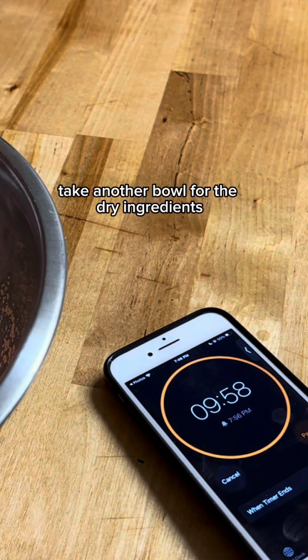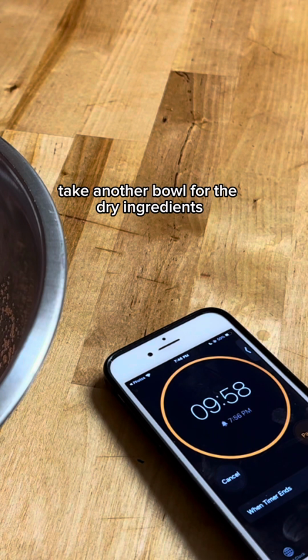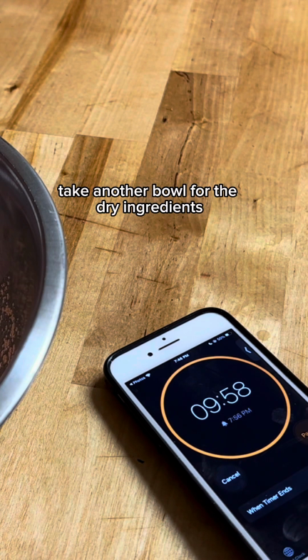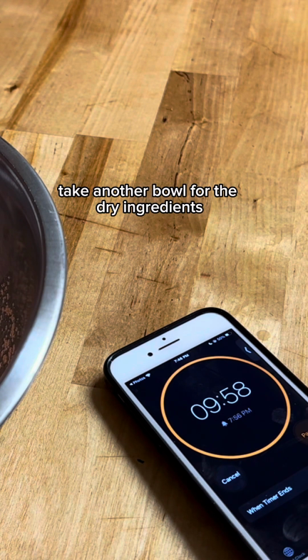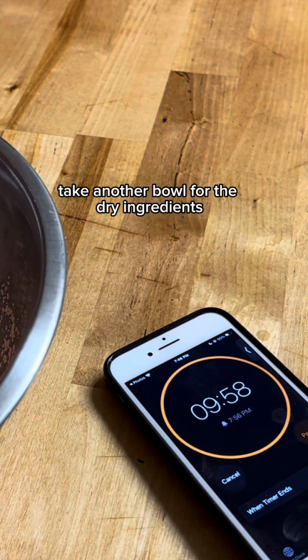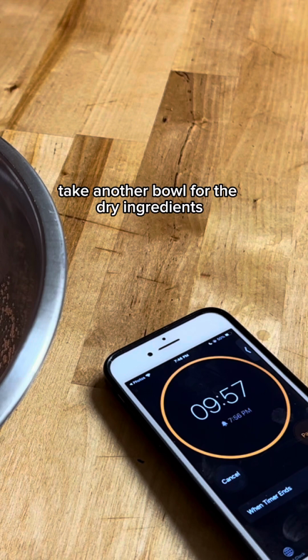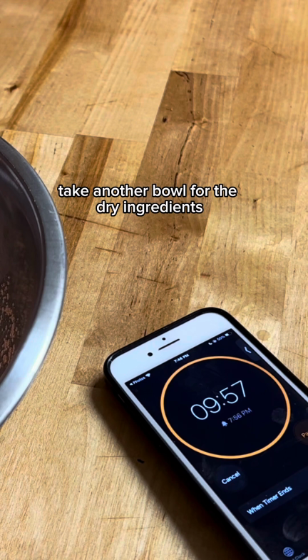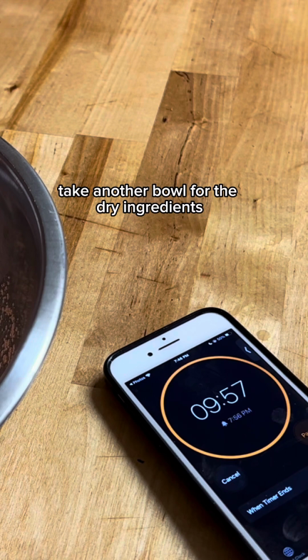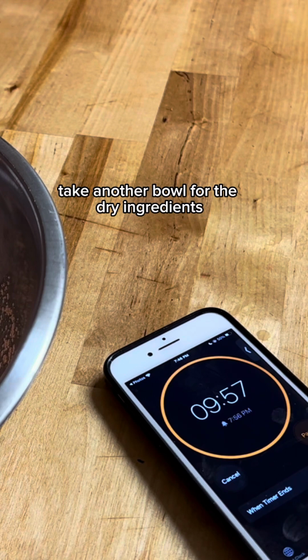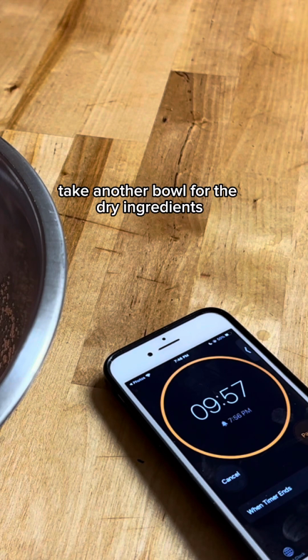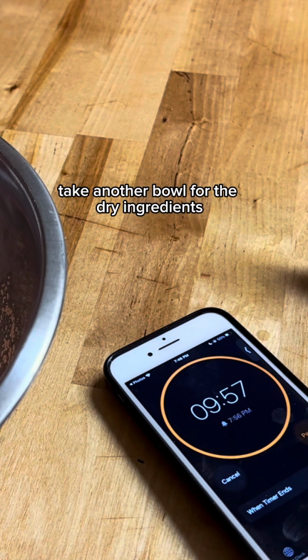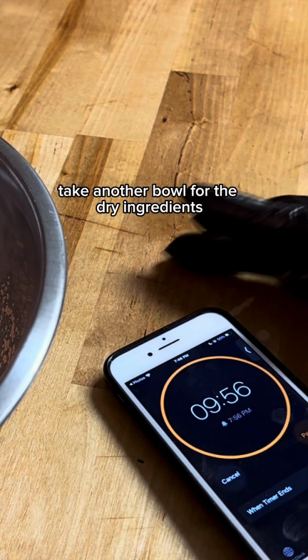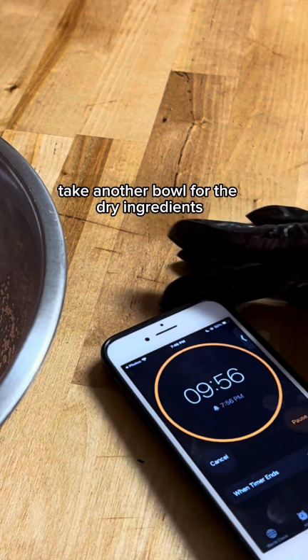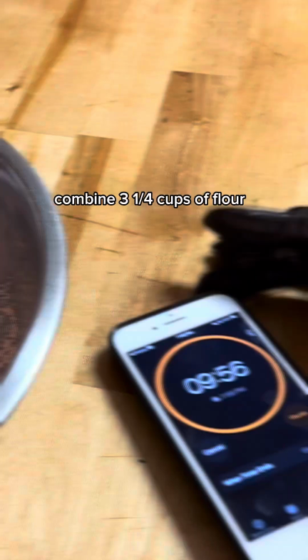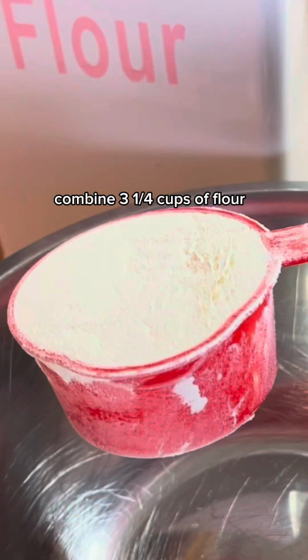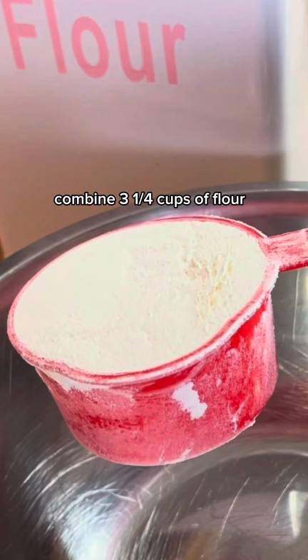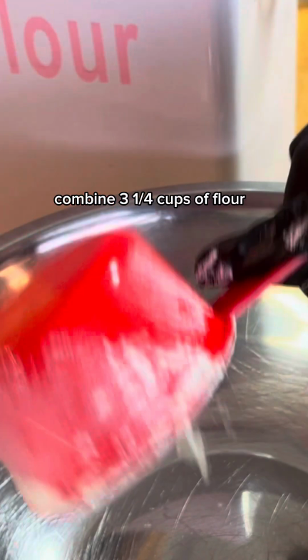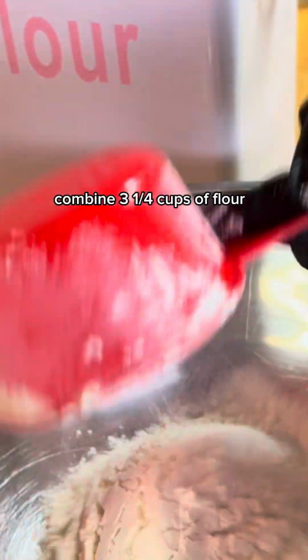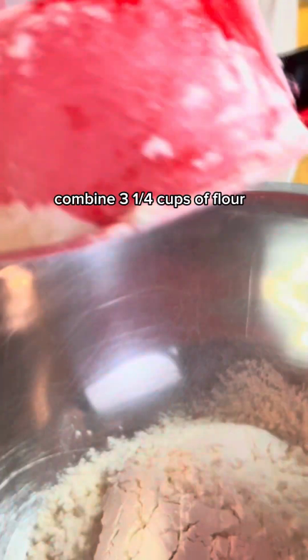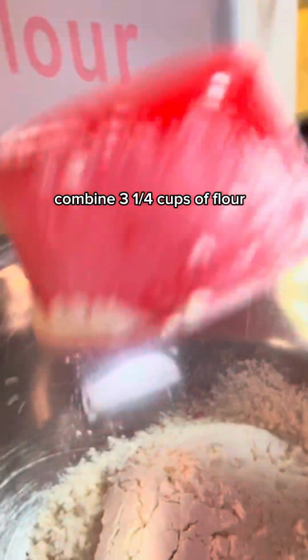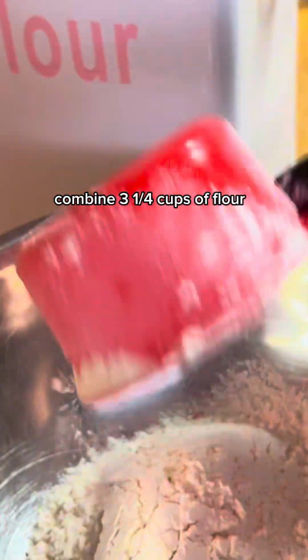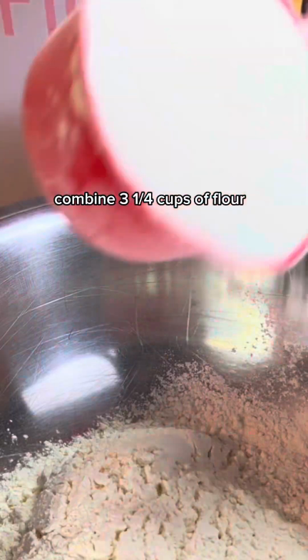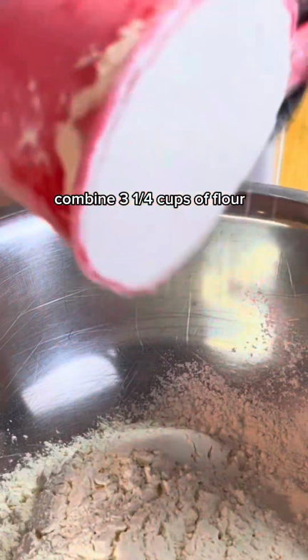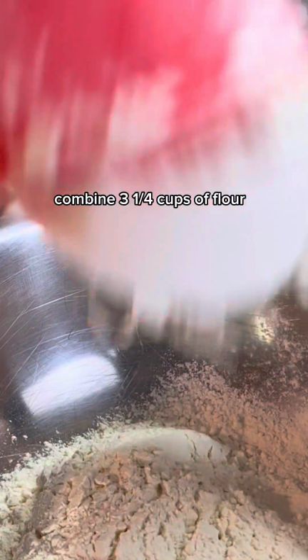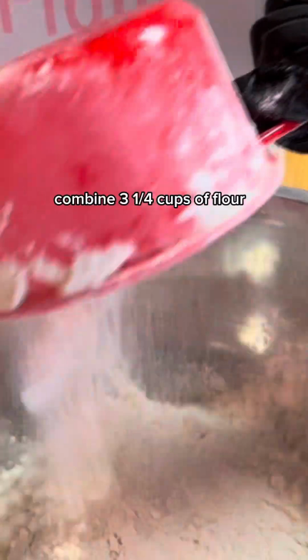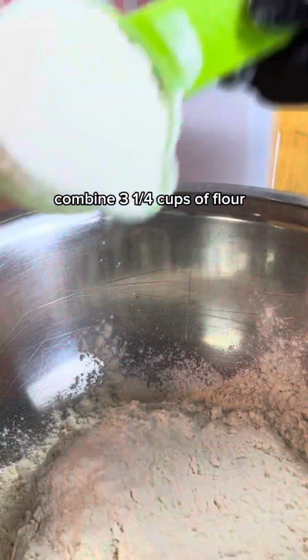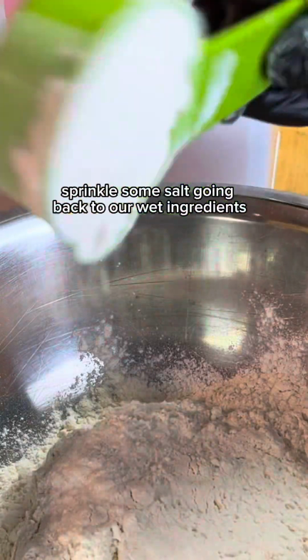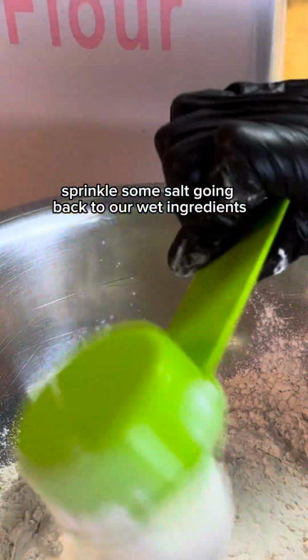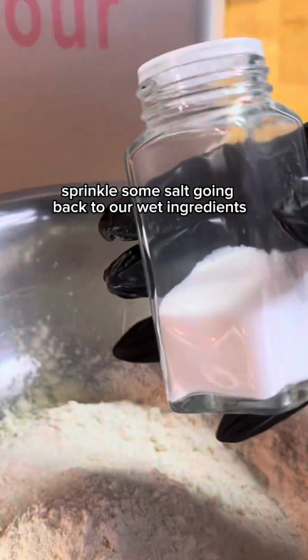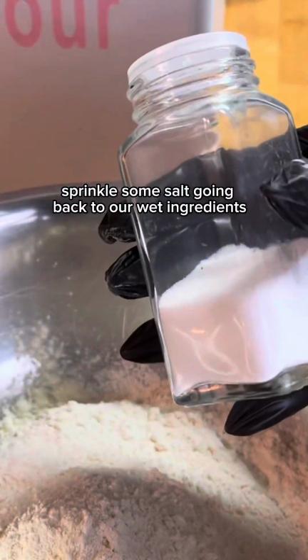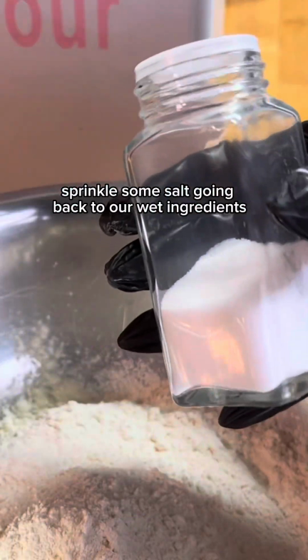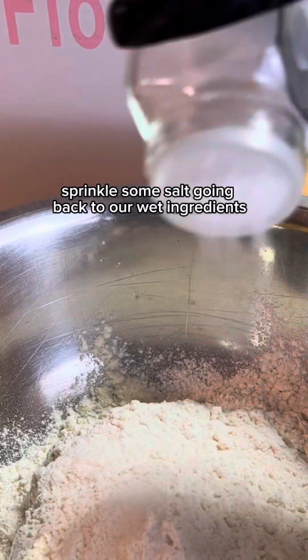Take another bowl for the dry ingredients. Combine three and one-fourth cups of flour and sprinkle some salt.